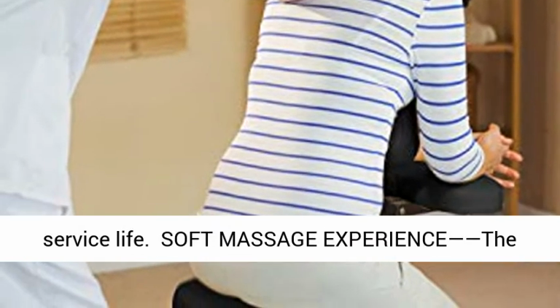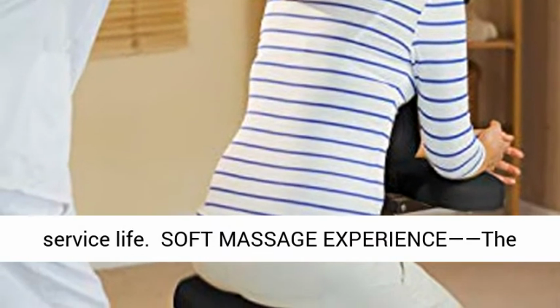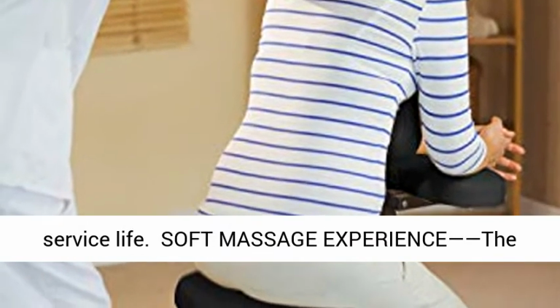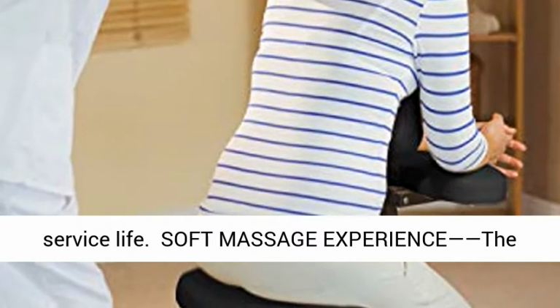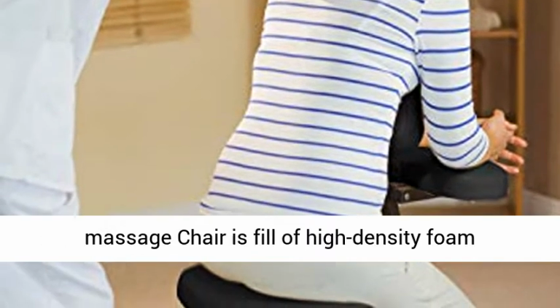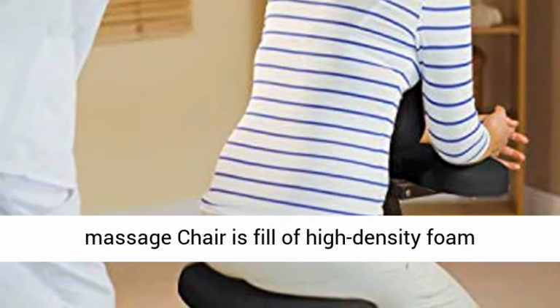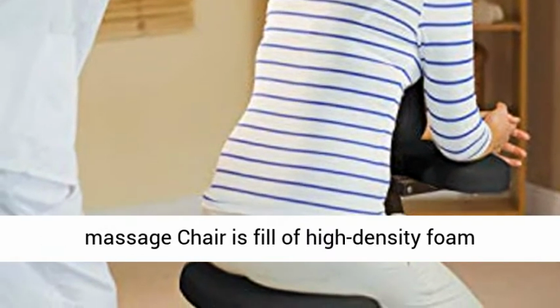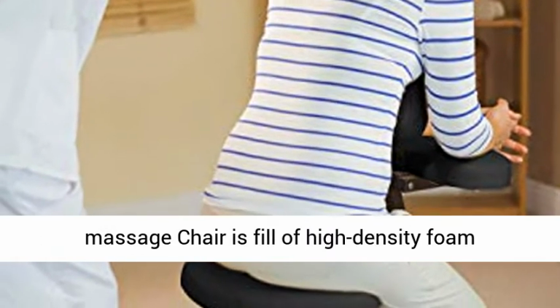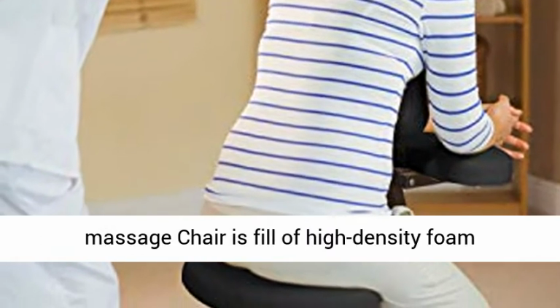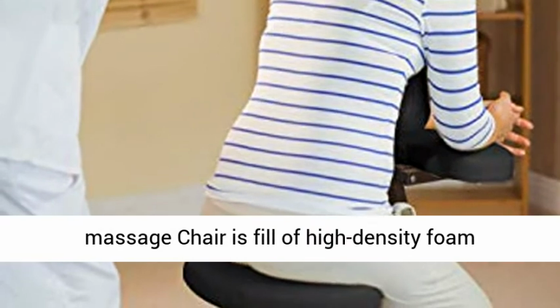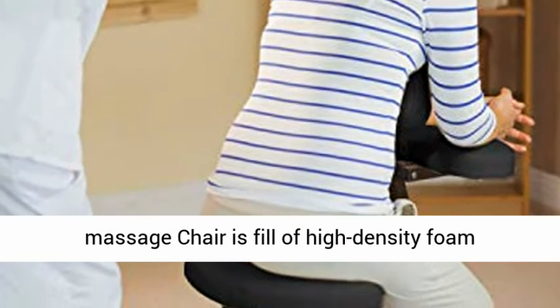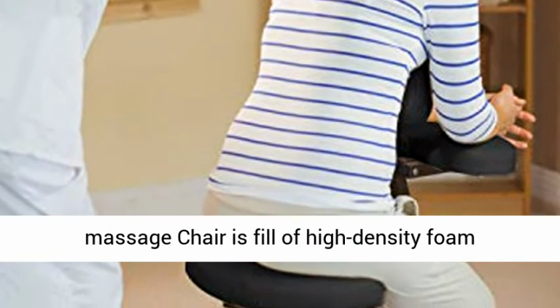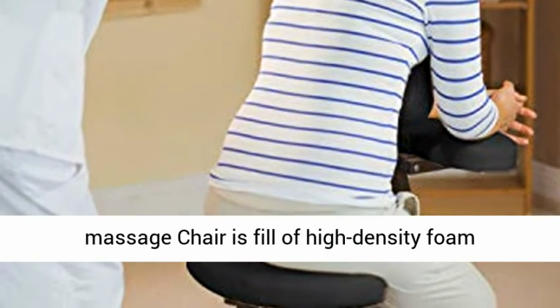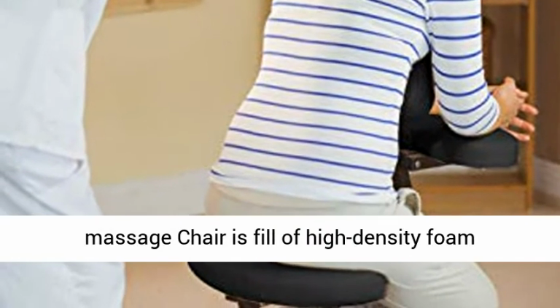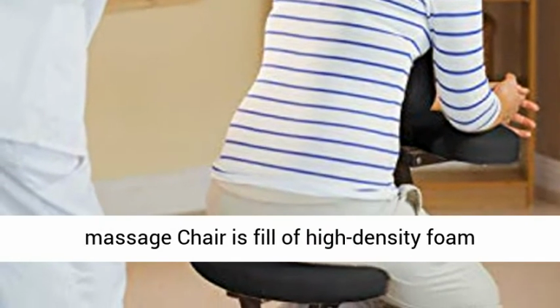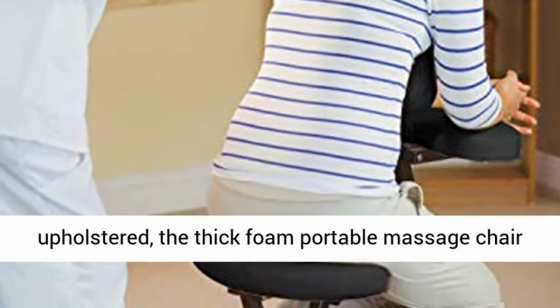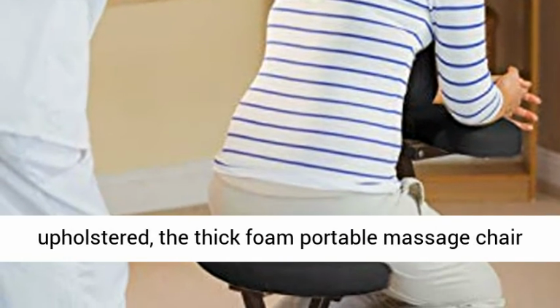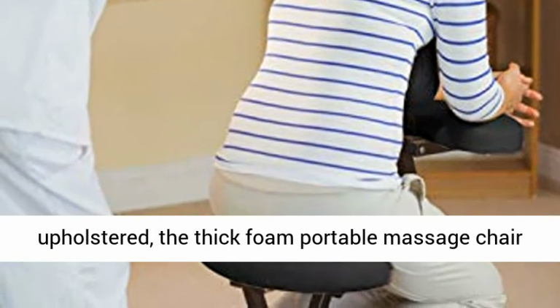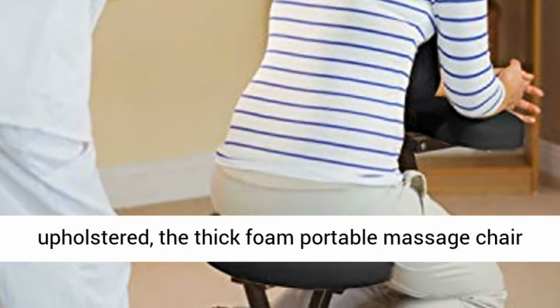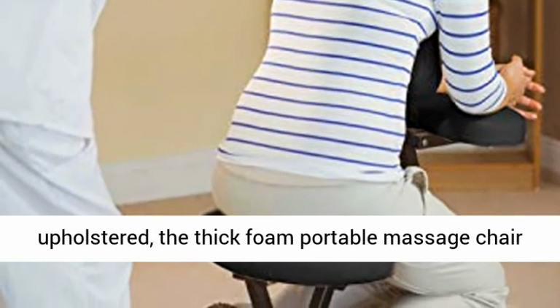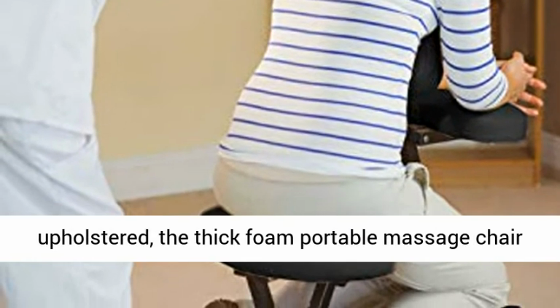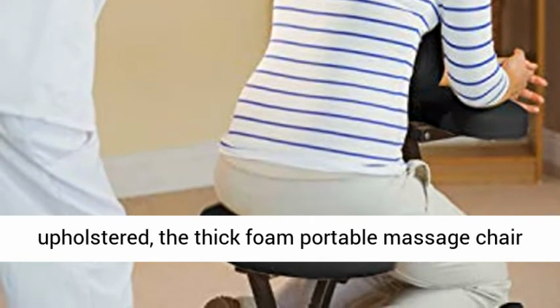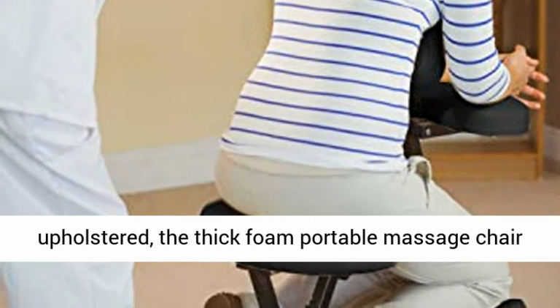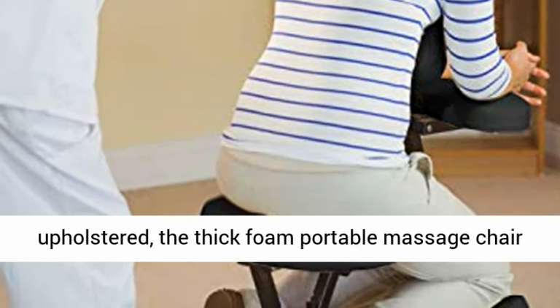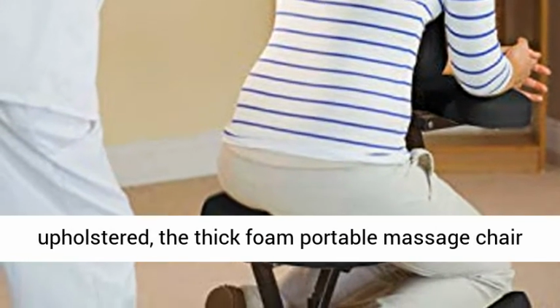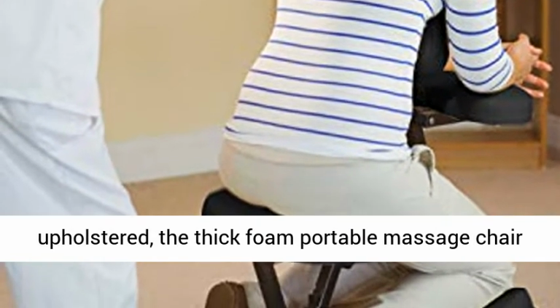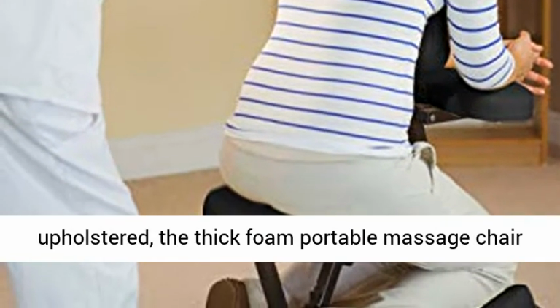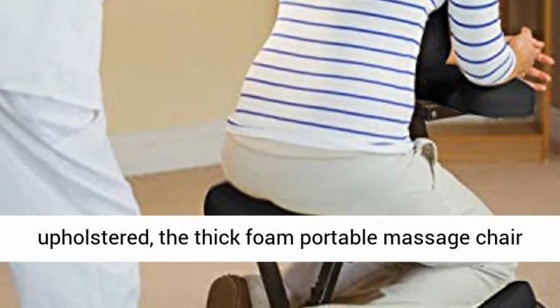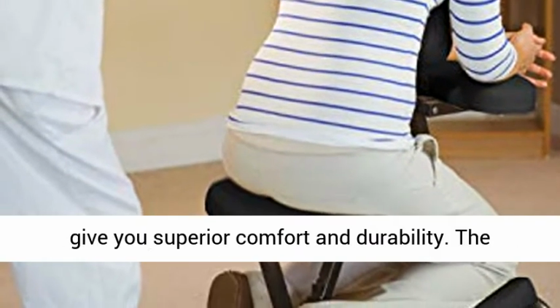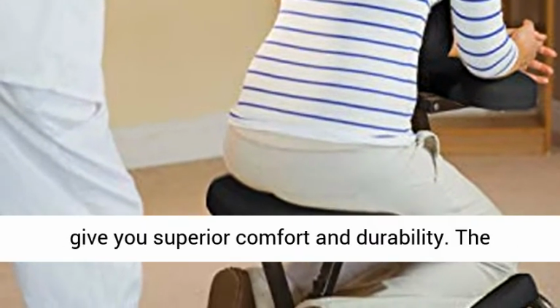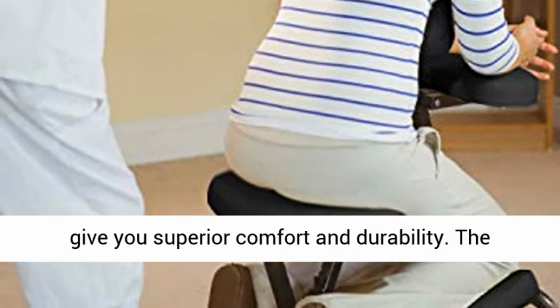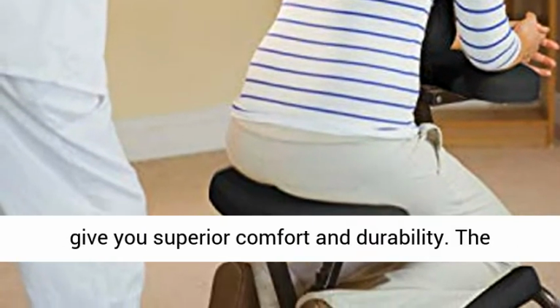For a soft massage experience, the massage chair is fully upholstered with high-density foam. The thick foam gives you superior comfort and durability.